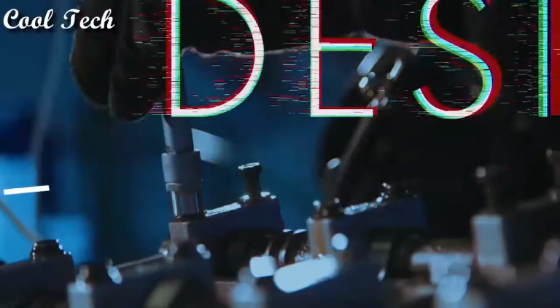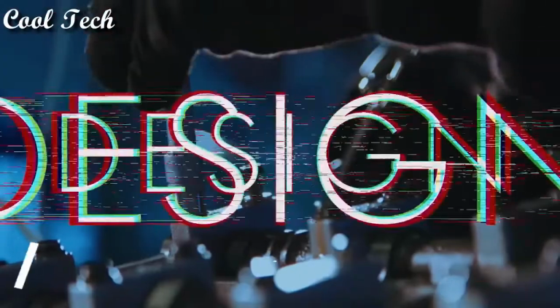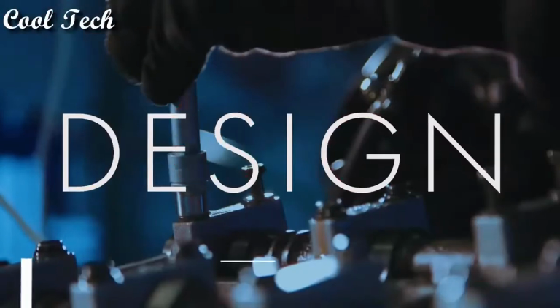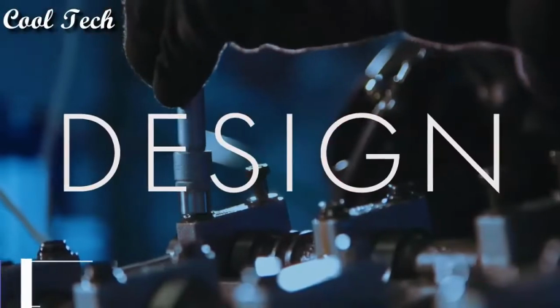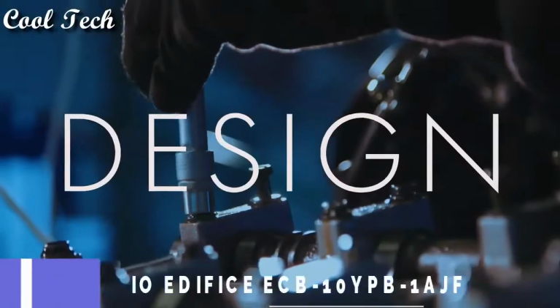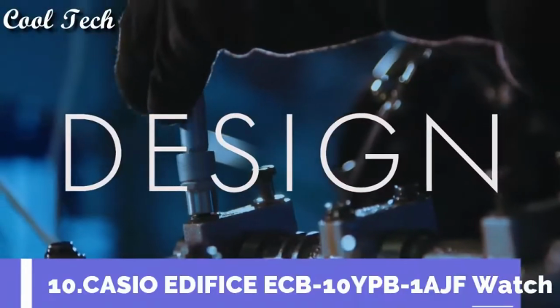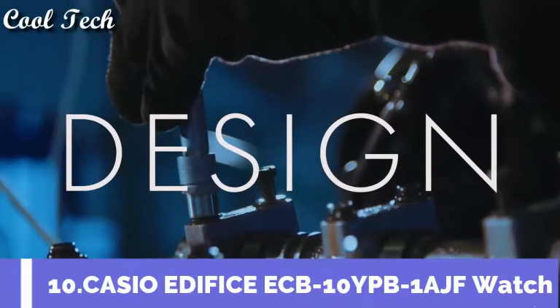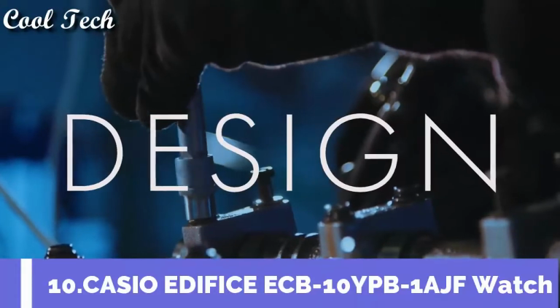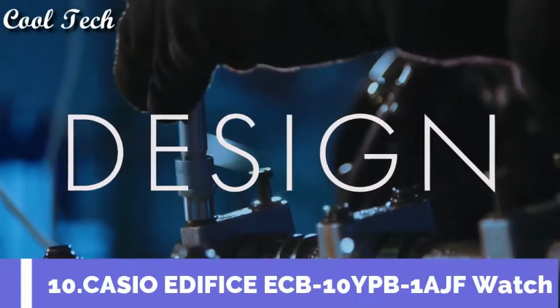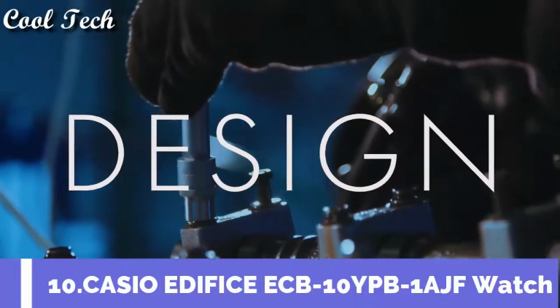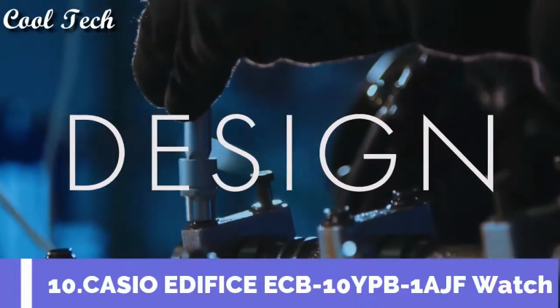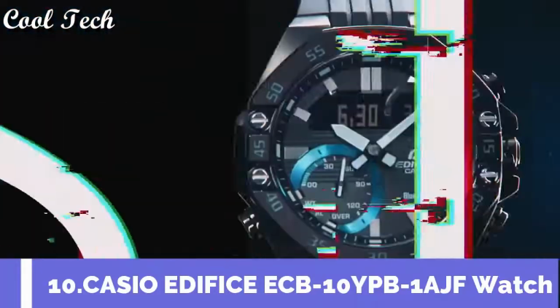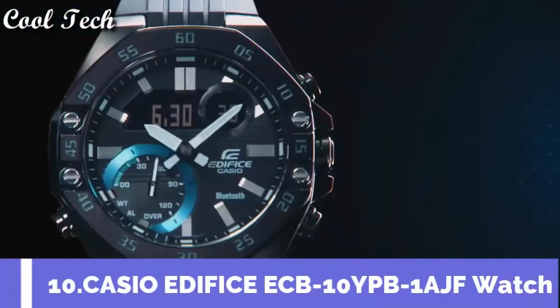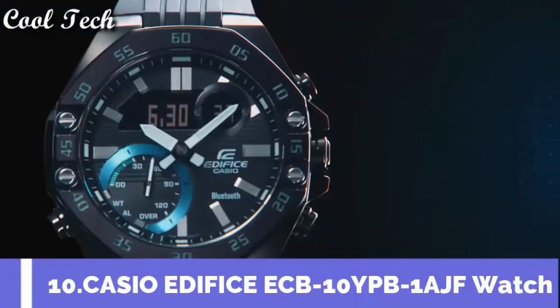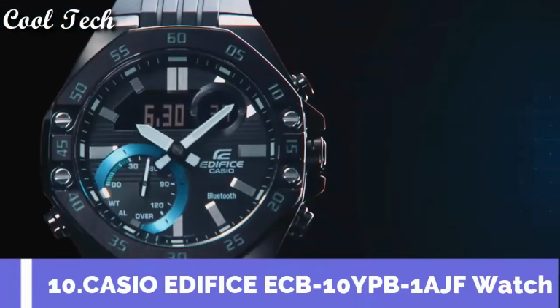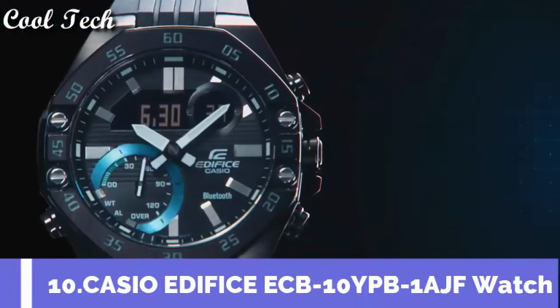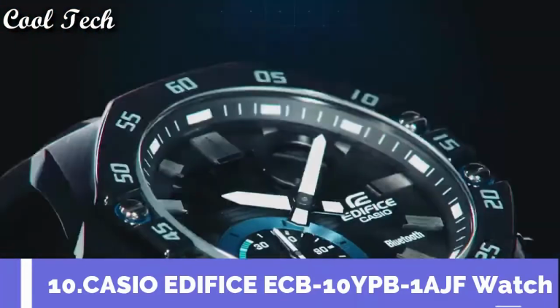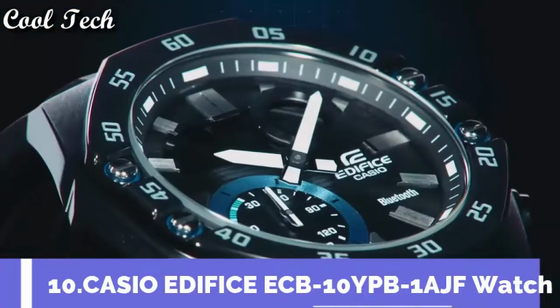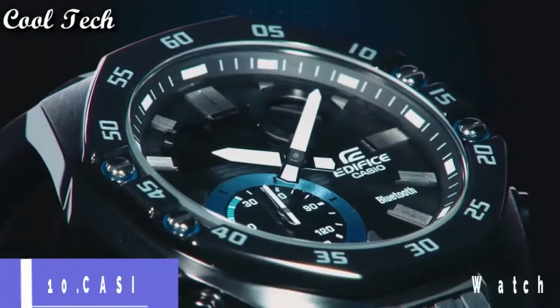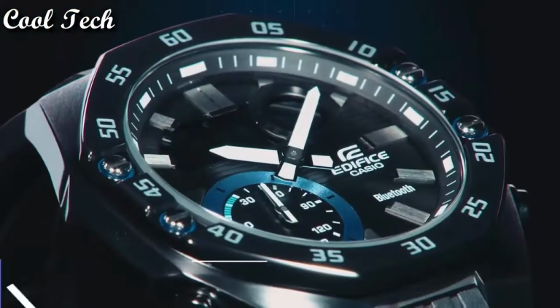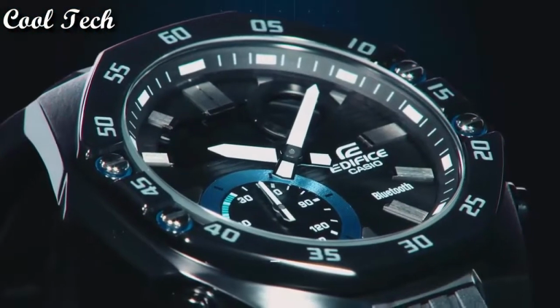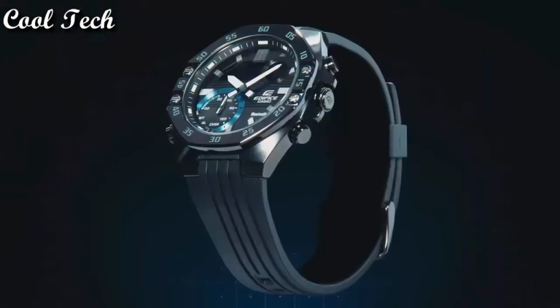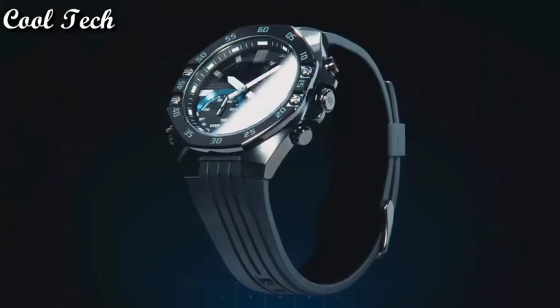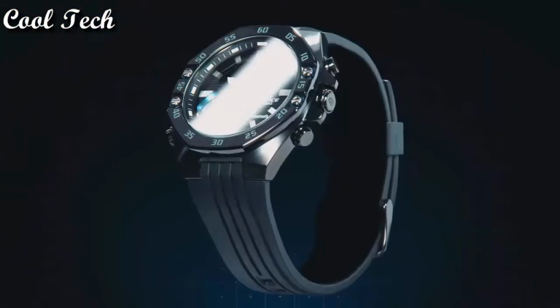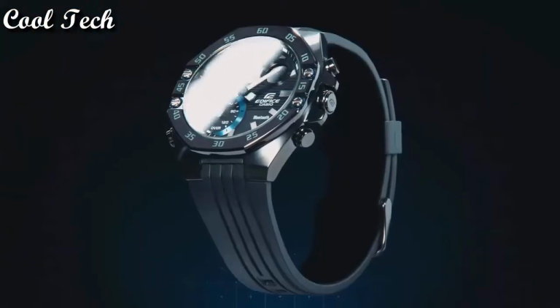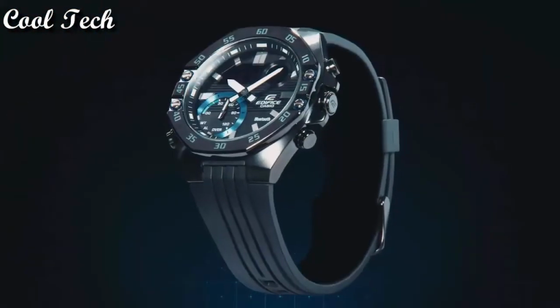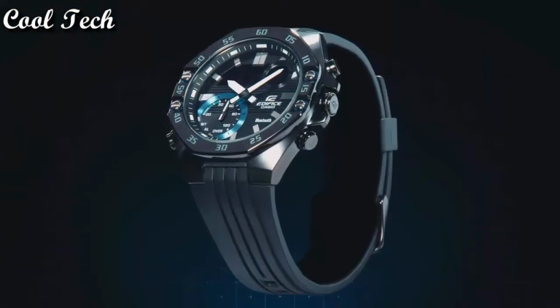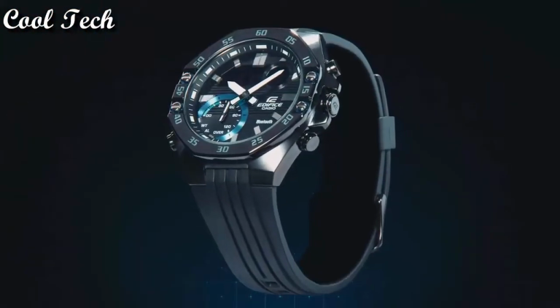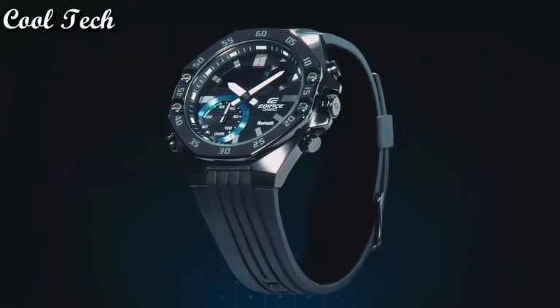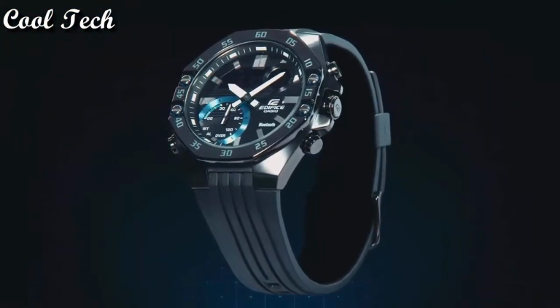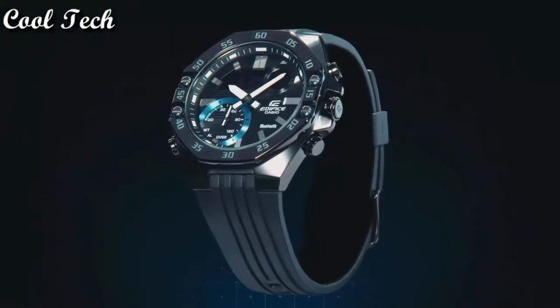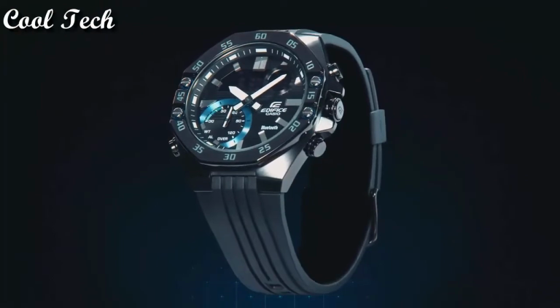Hello everyone, today we have looked at the best Casio G-Shock watches in the market in 2021.